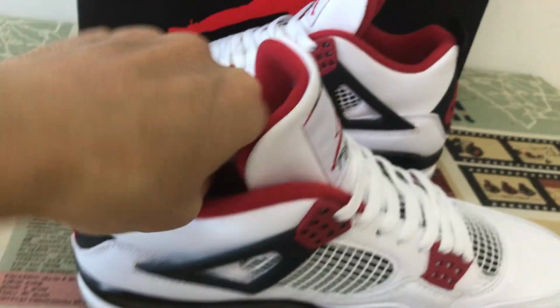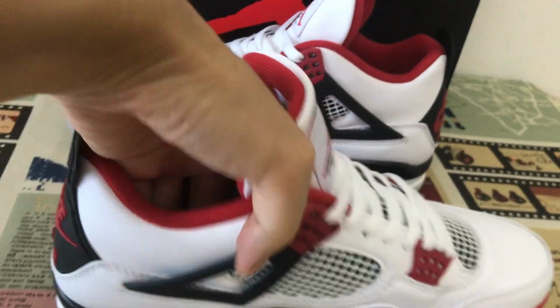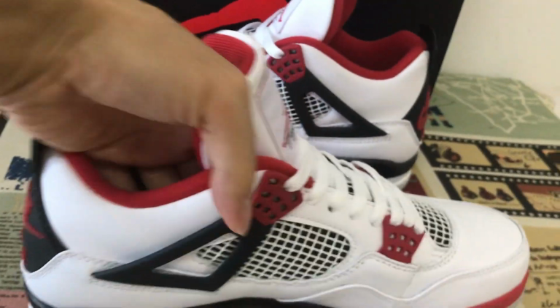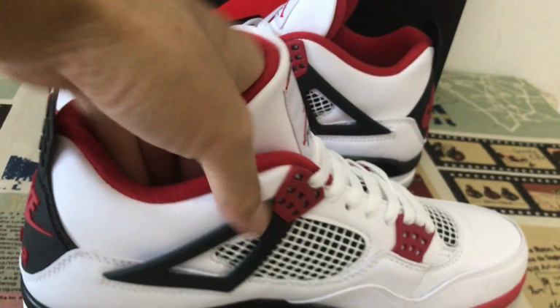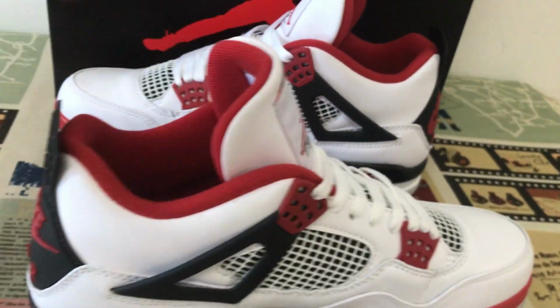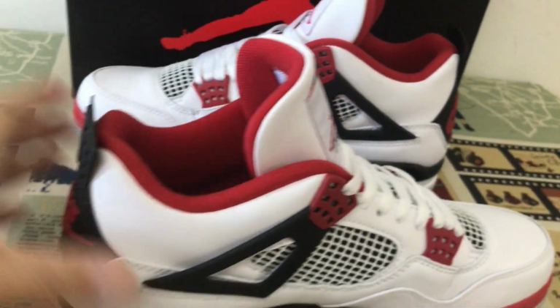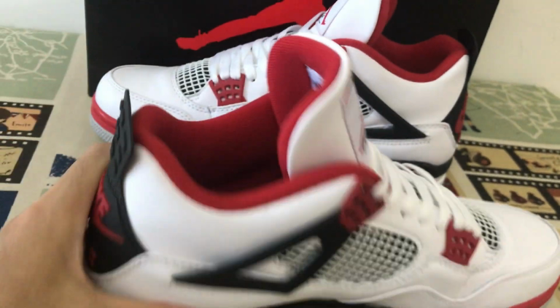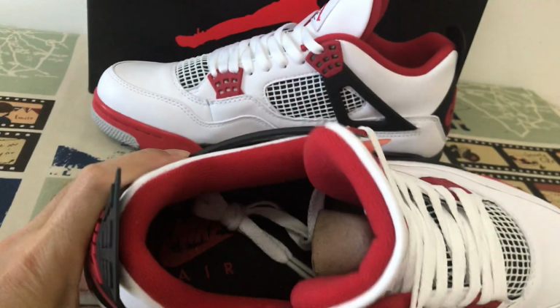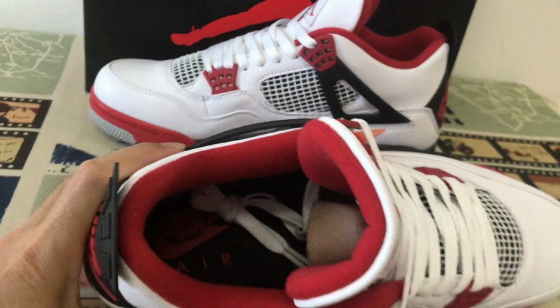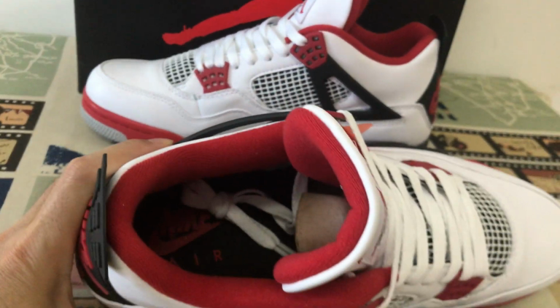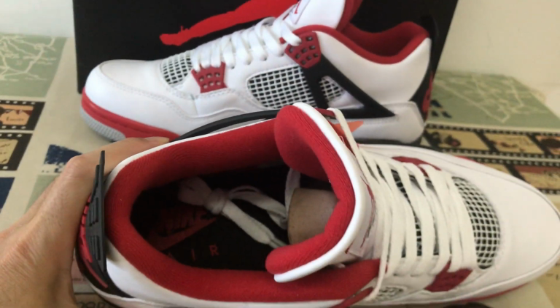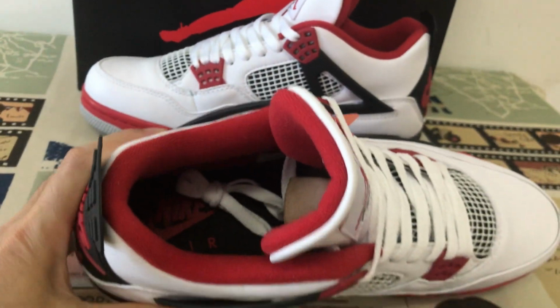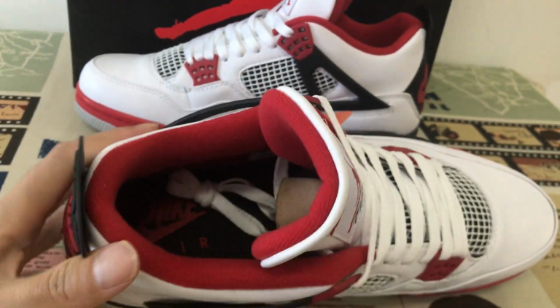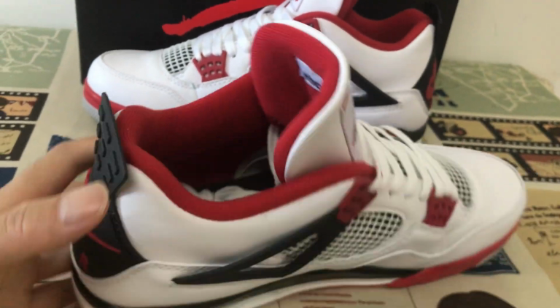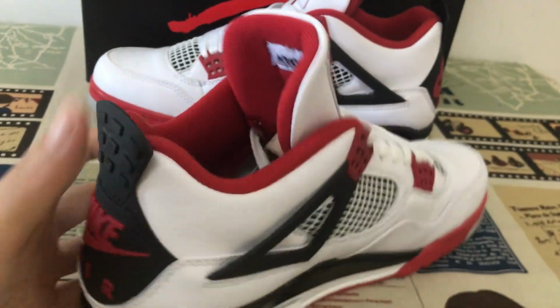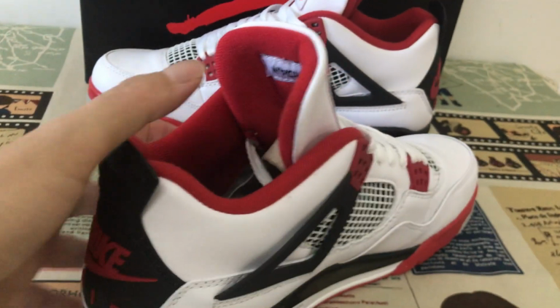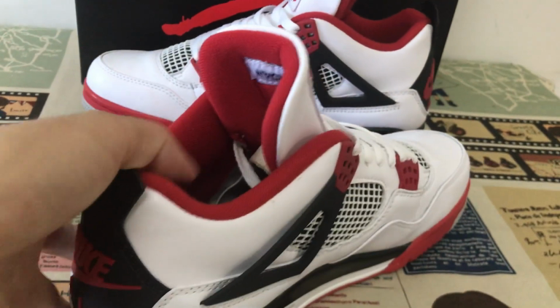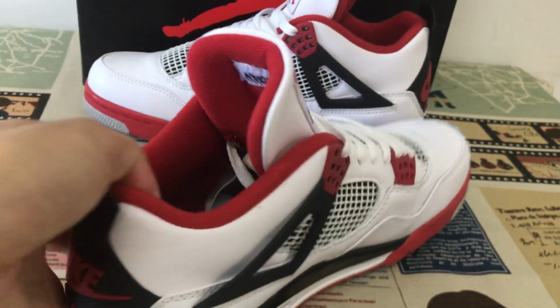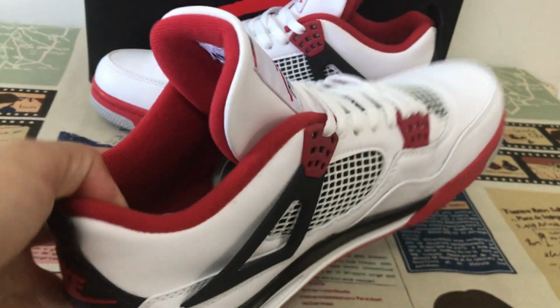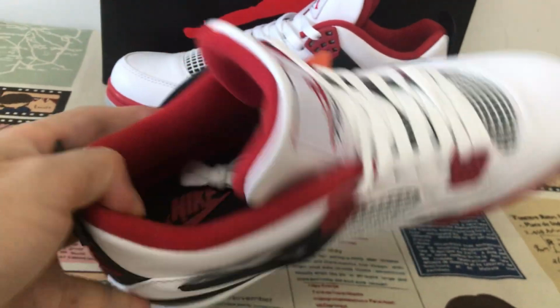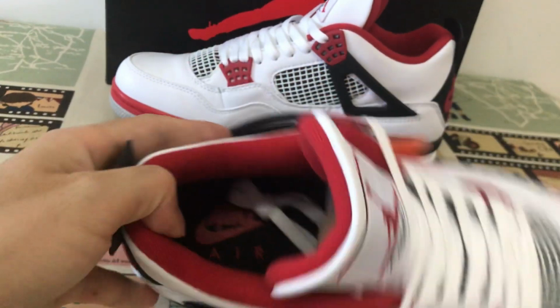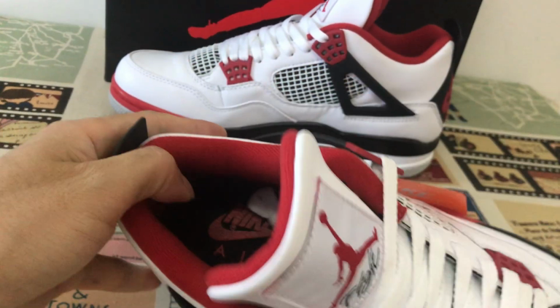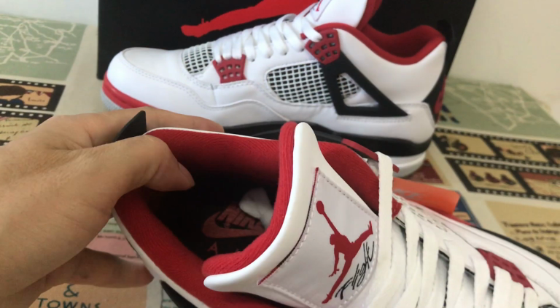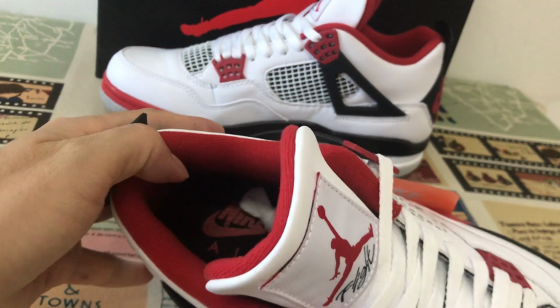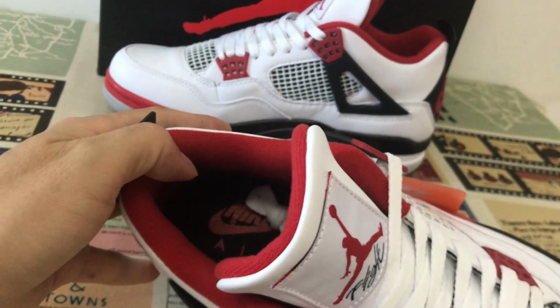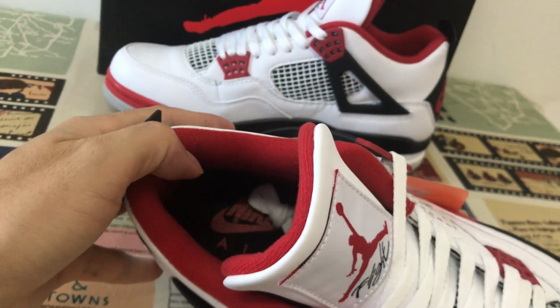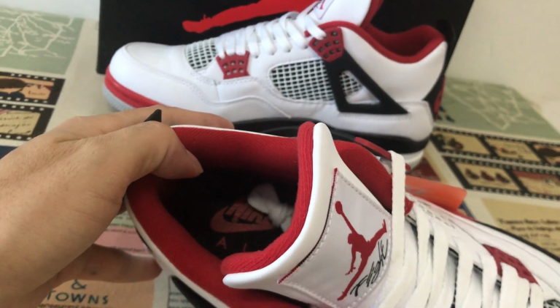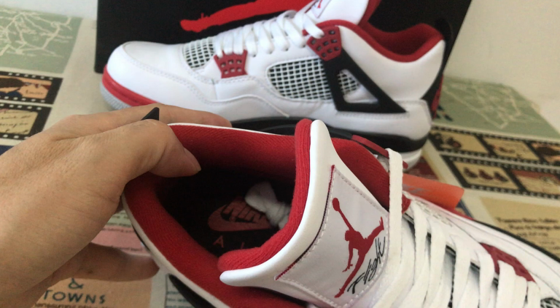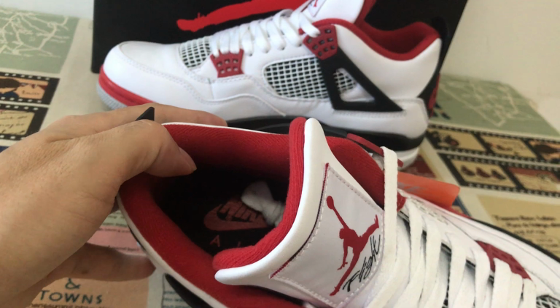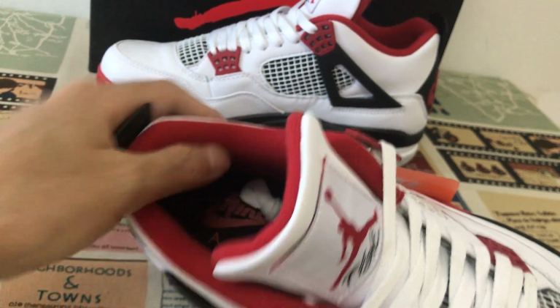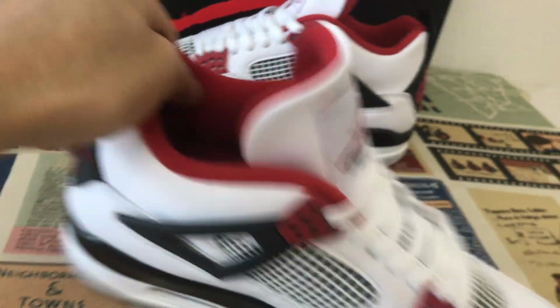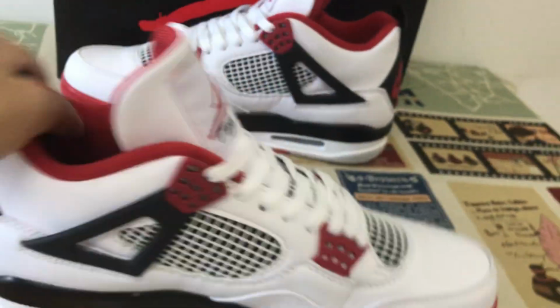Inner sole, it's the black color with Nike logo, so check here.